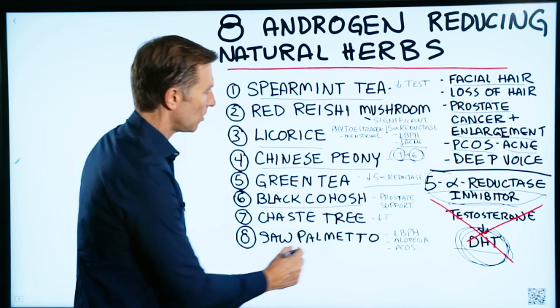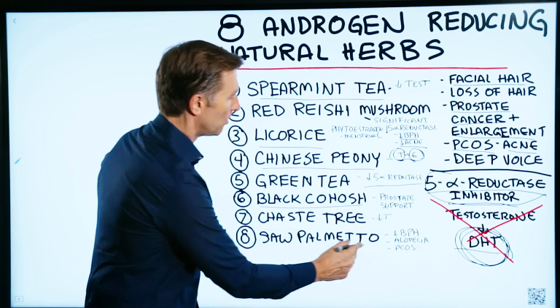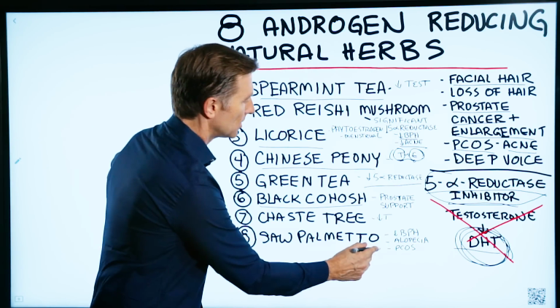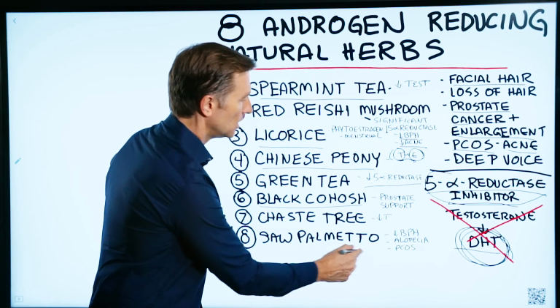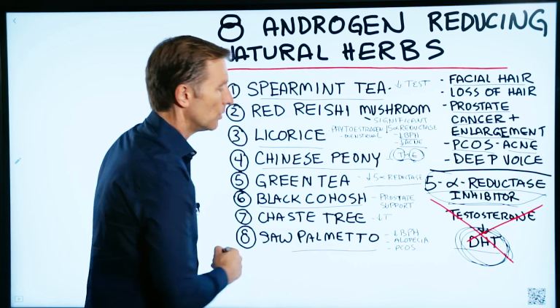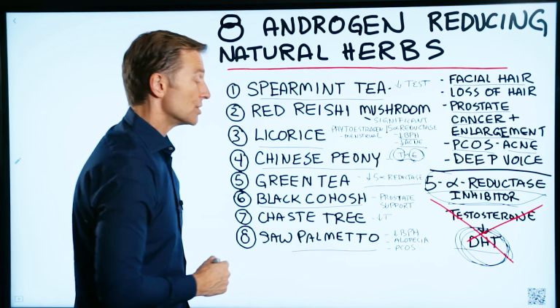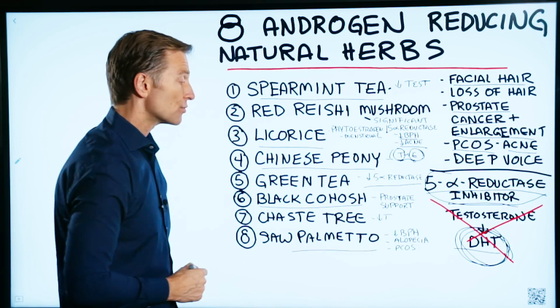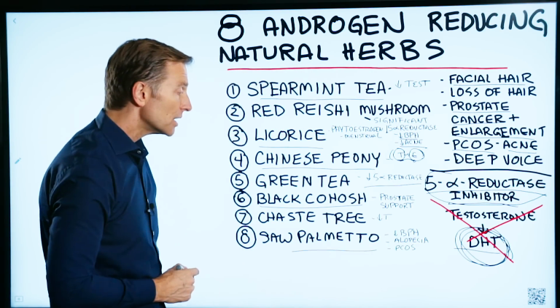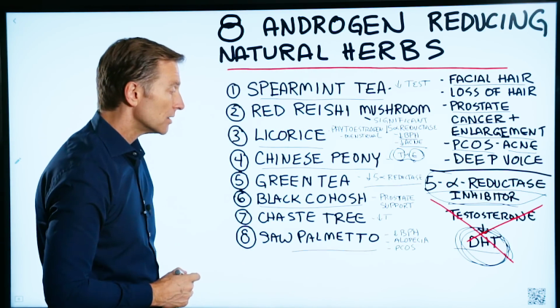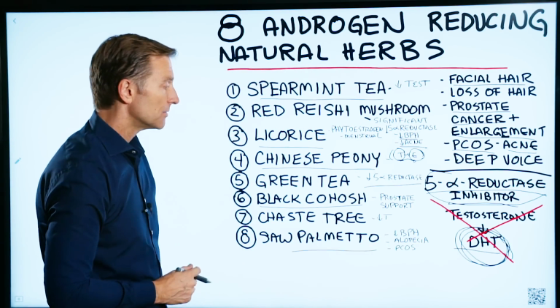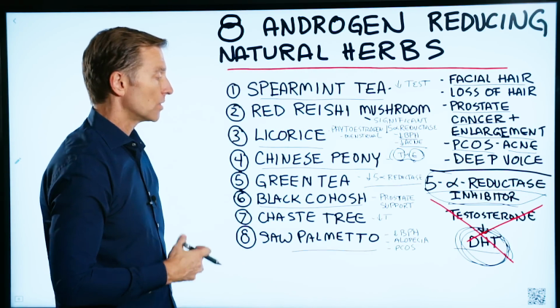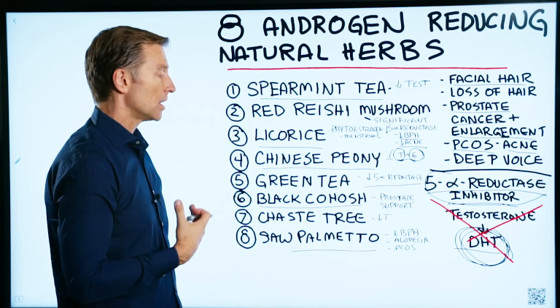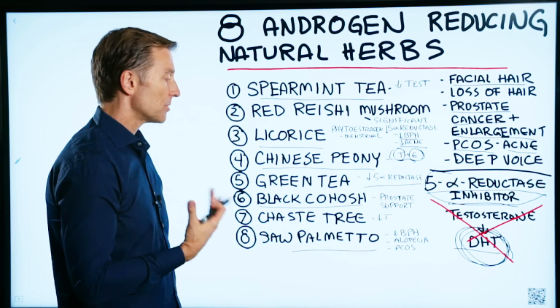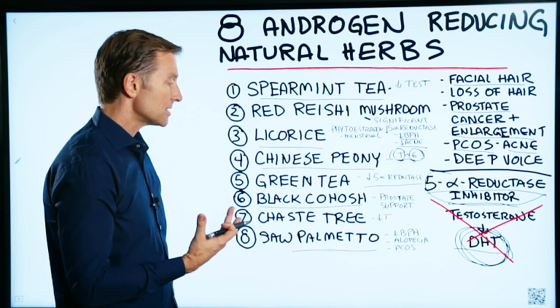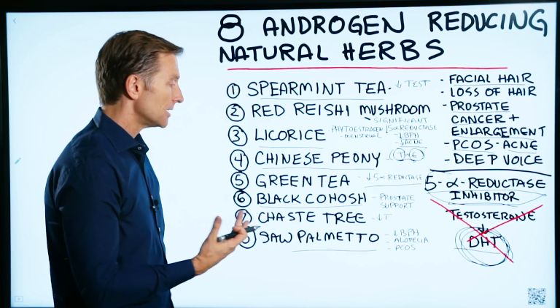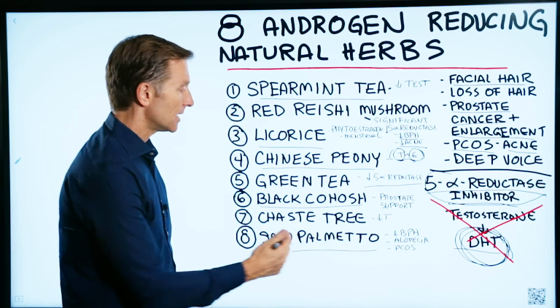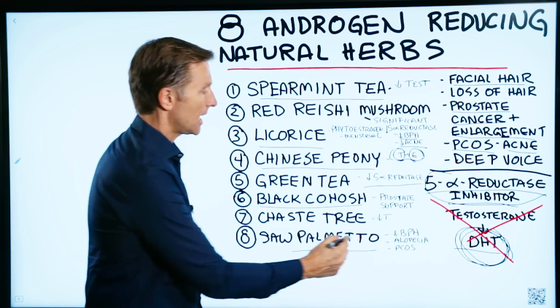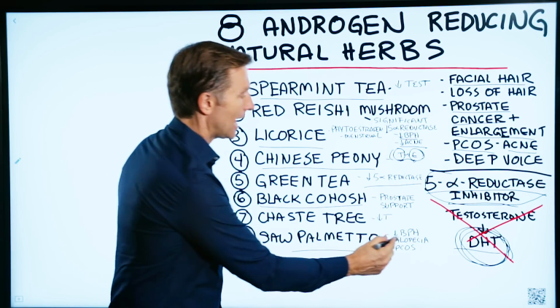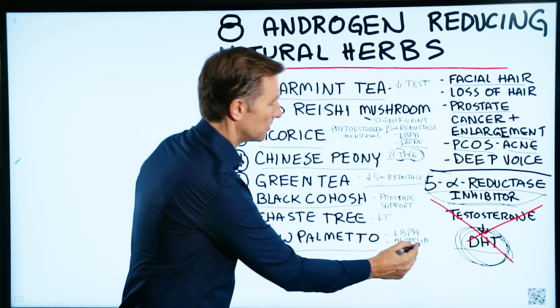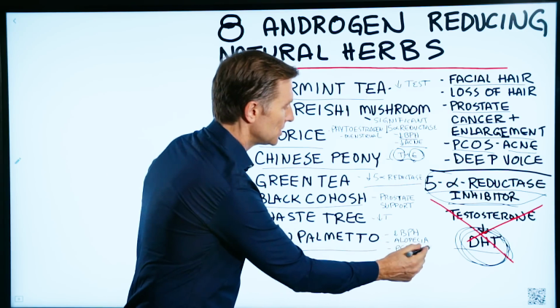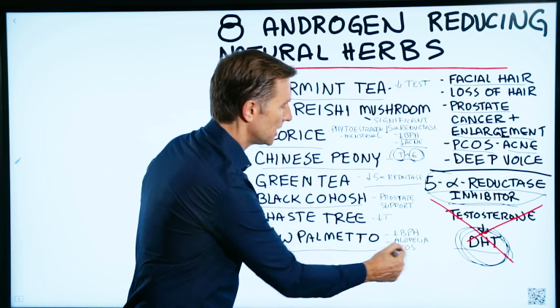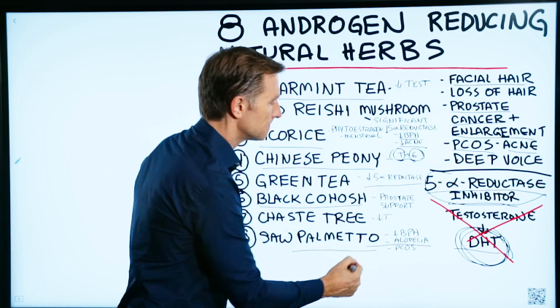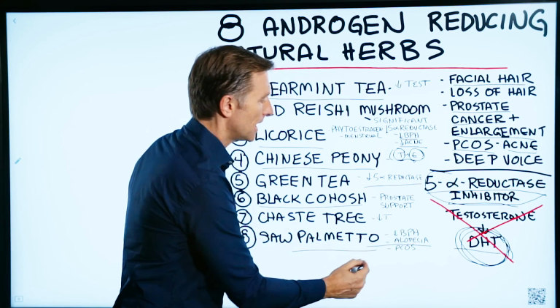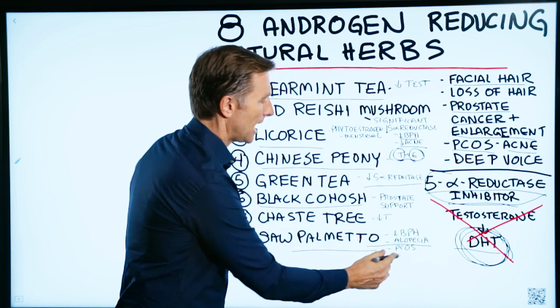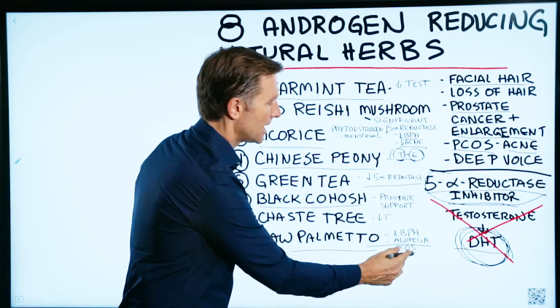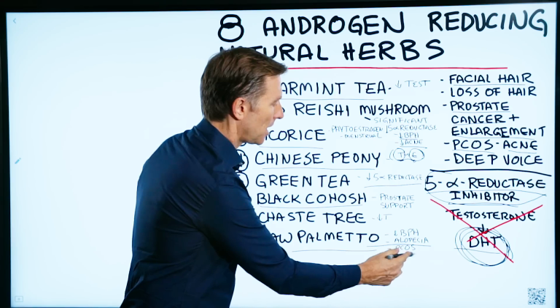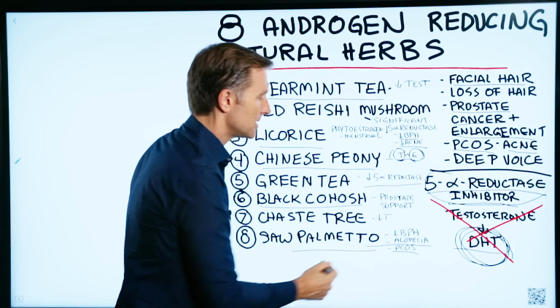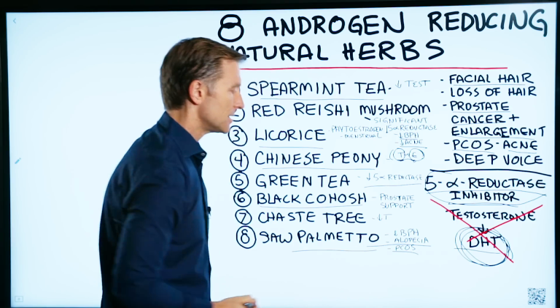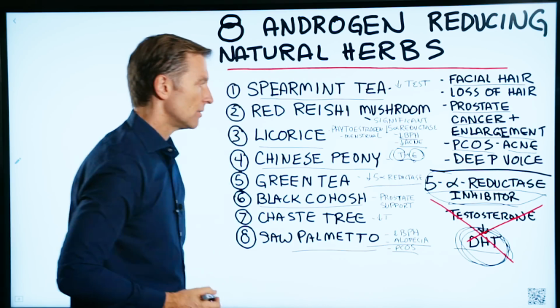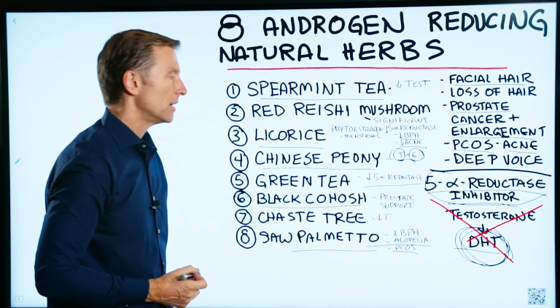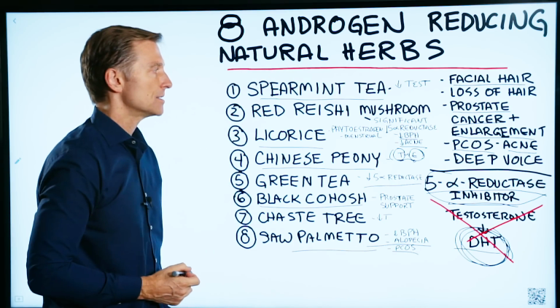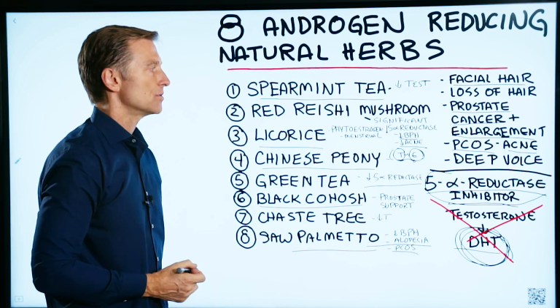And number eight is saw palmetto, which is really good for an enlarged prostate, alopecia, and polycystic ovarian syndrome.